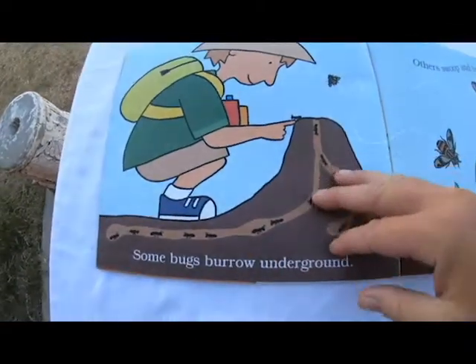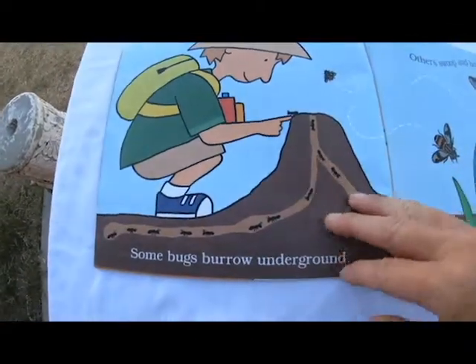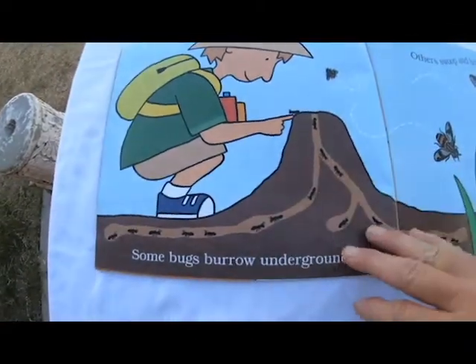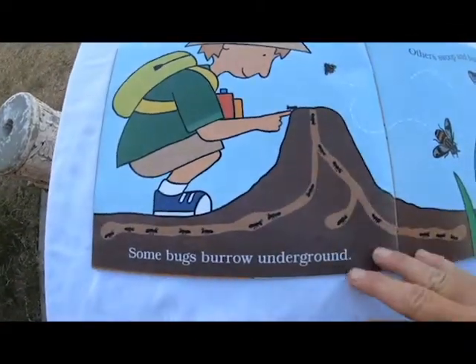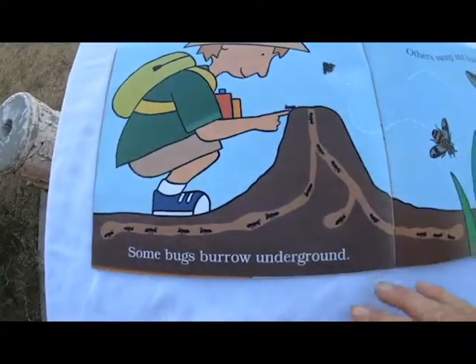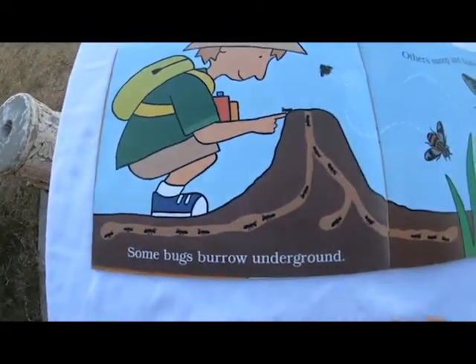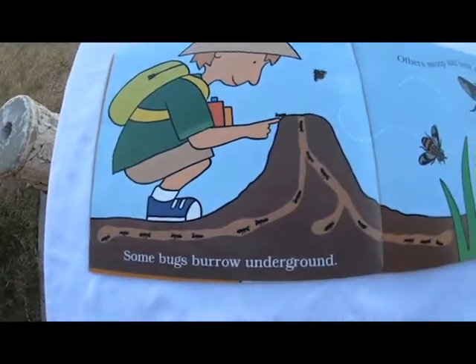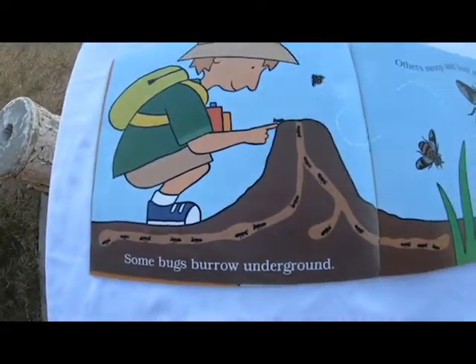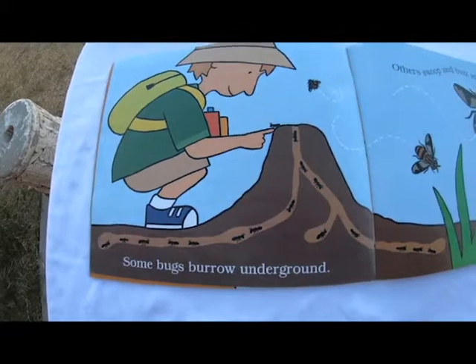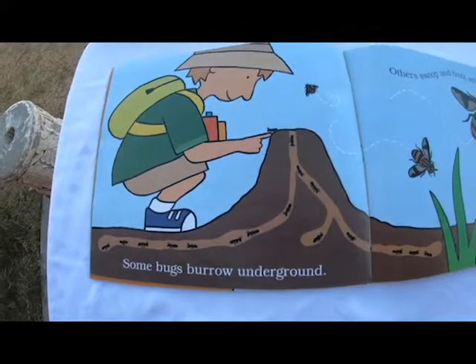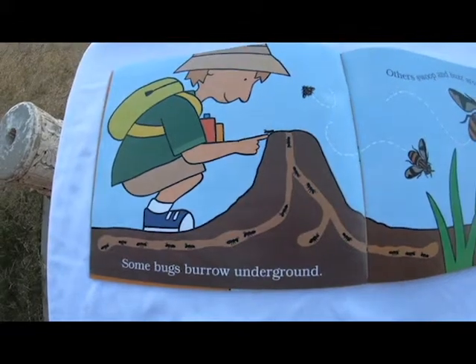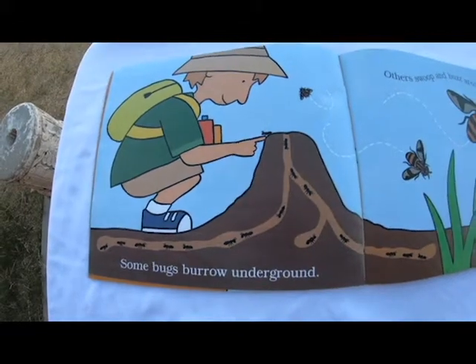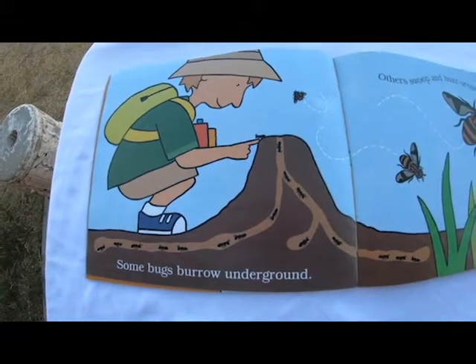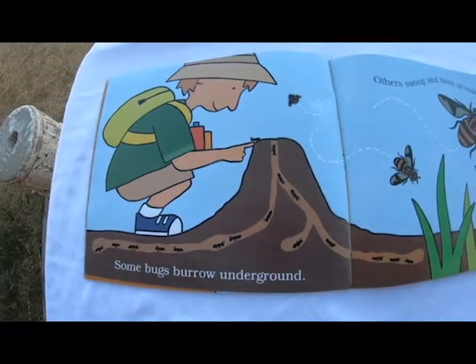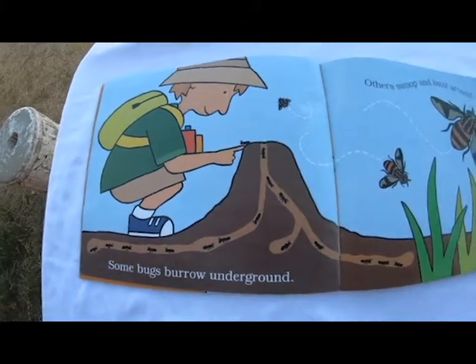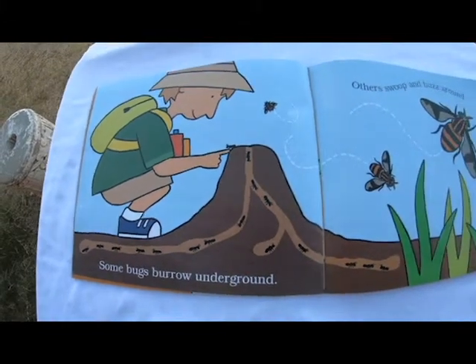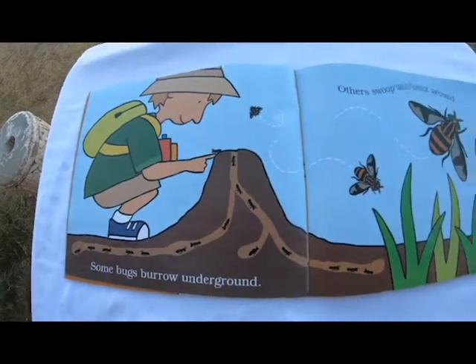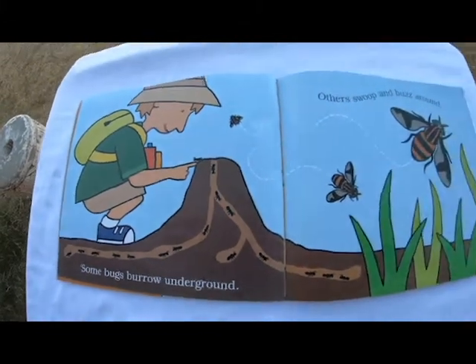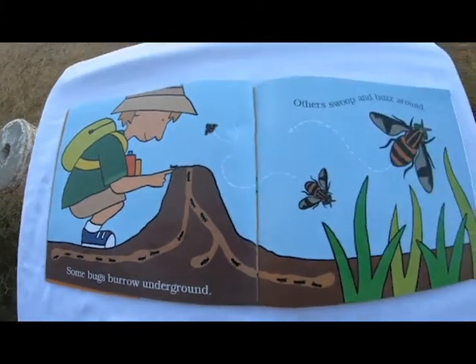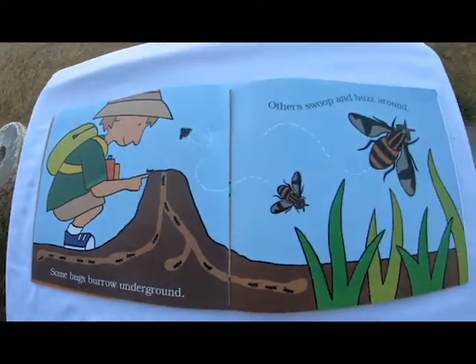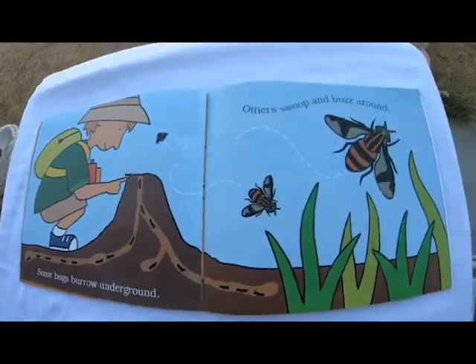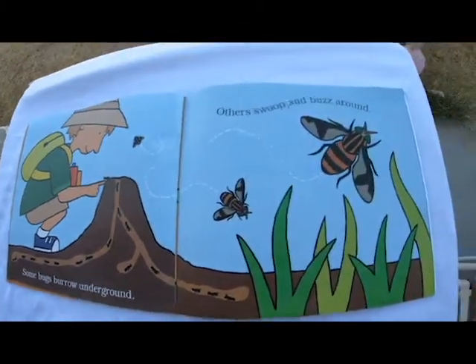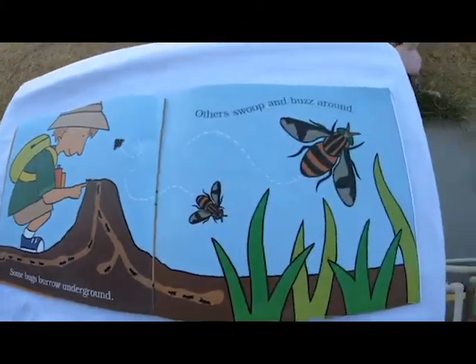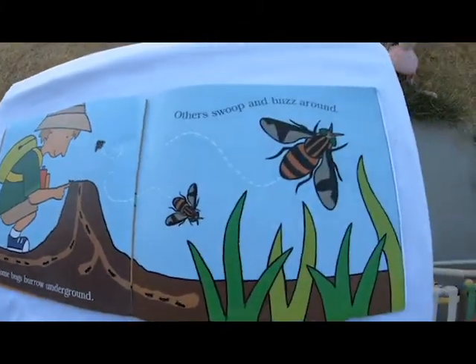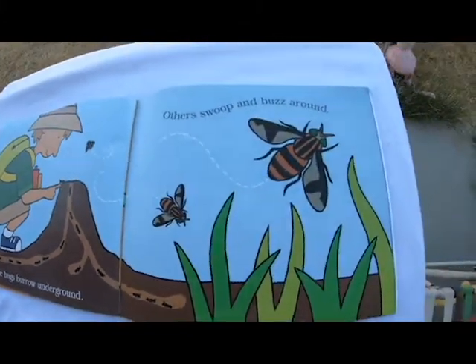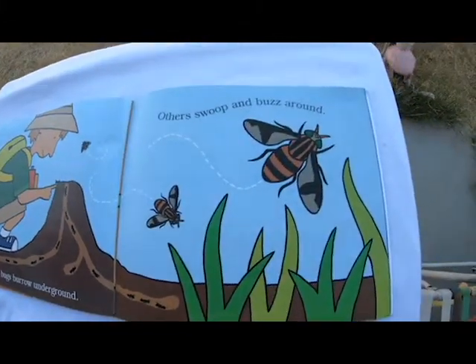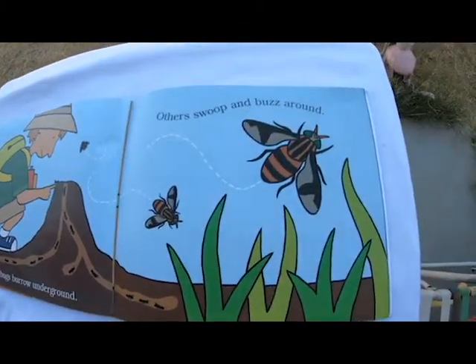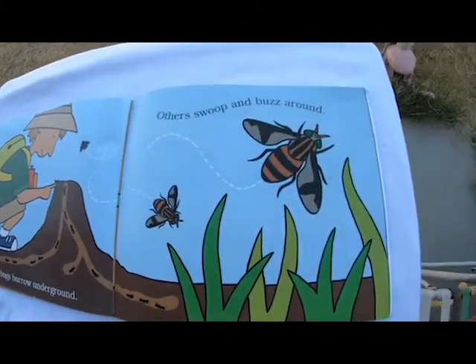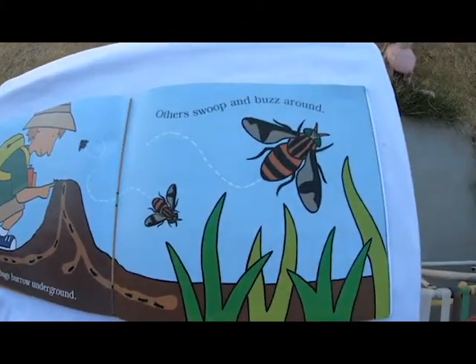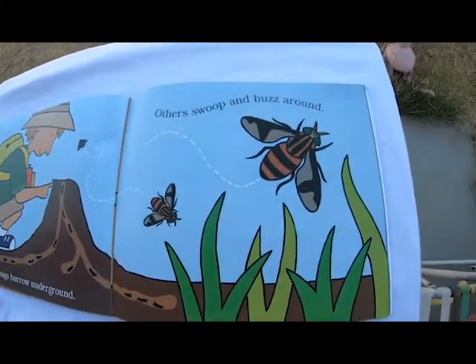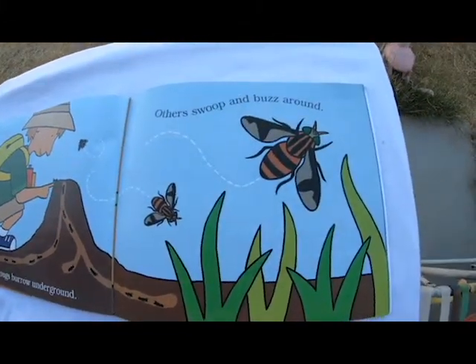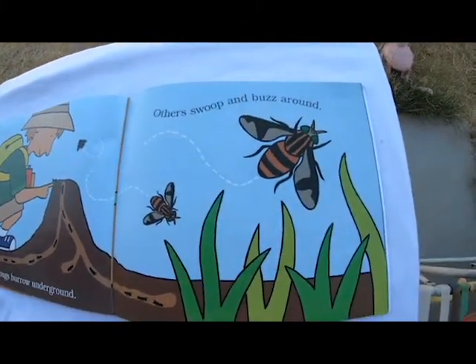Some chew leaves. Some bugs burrow underground. Others swoop and buzz around.